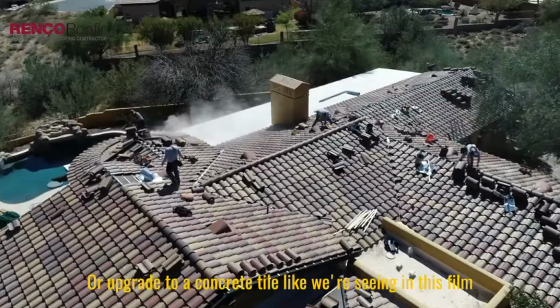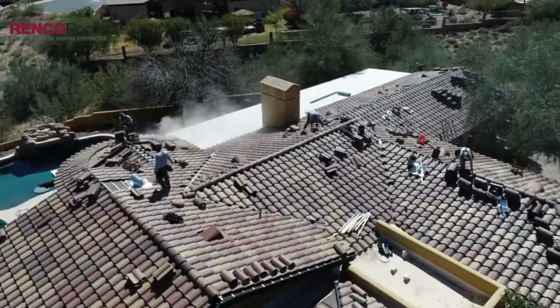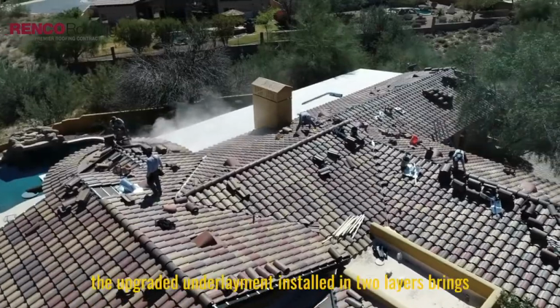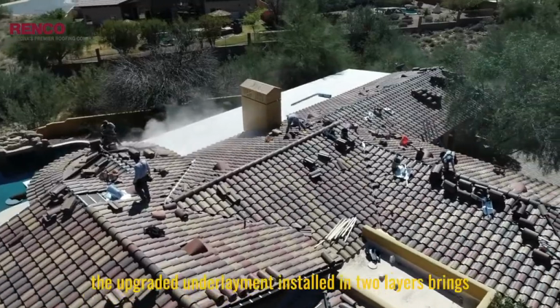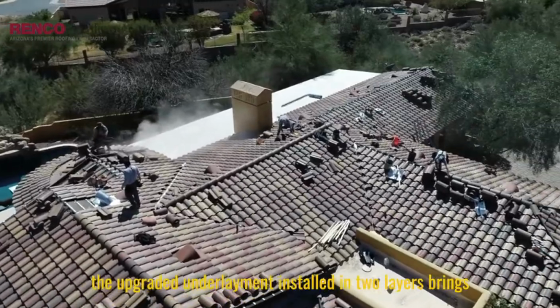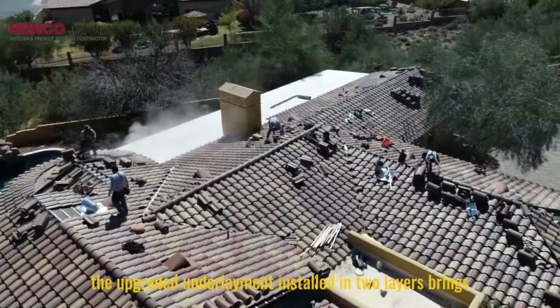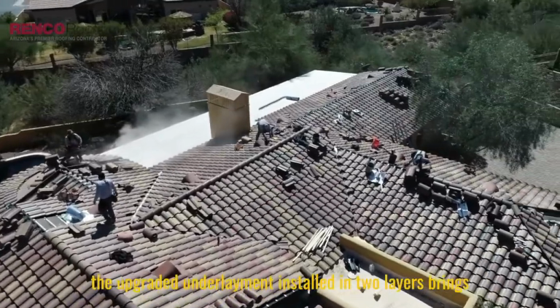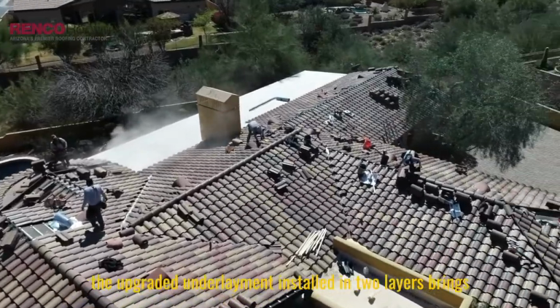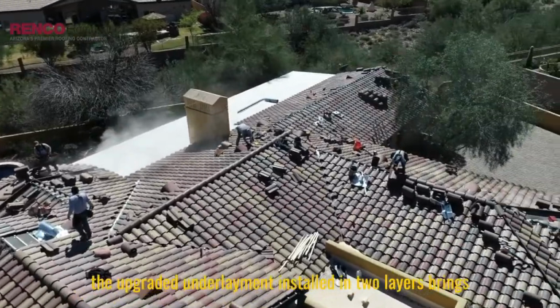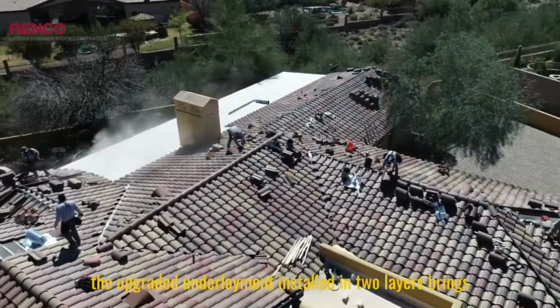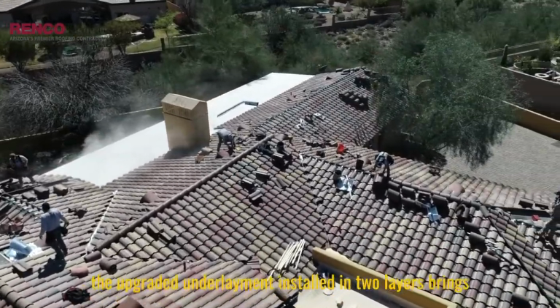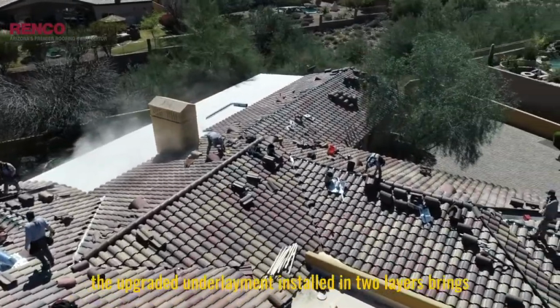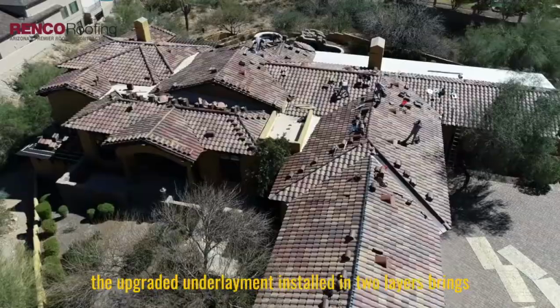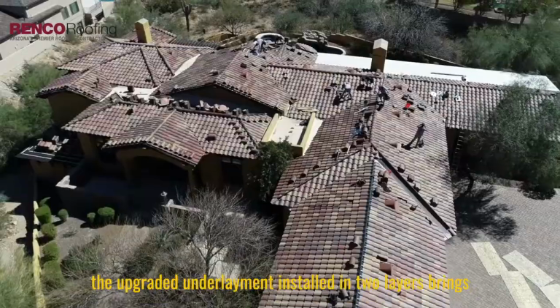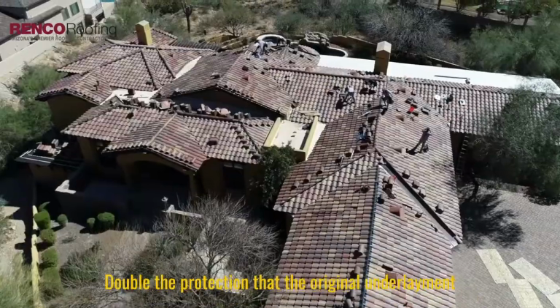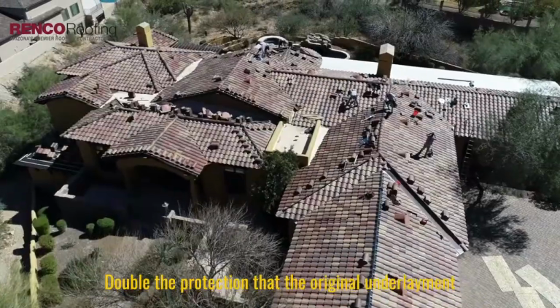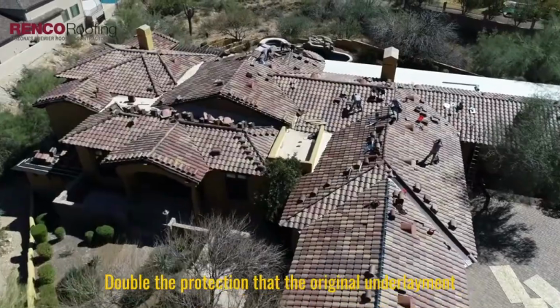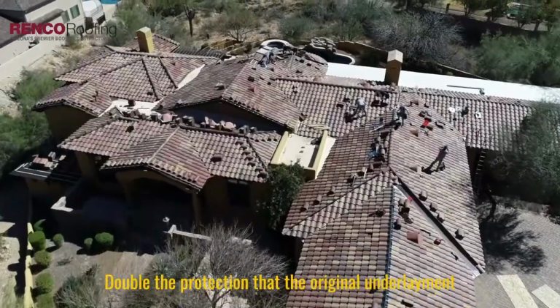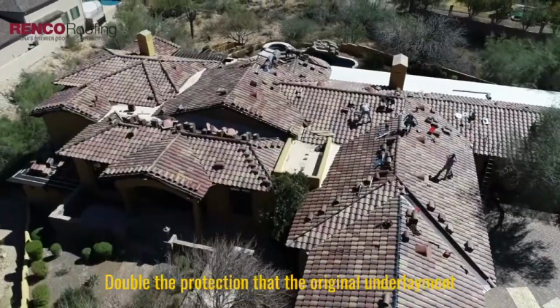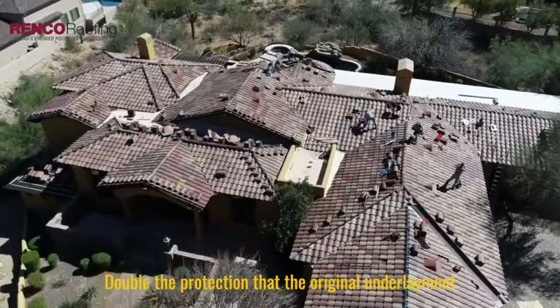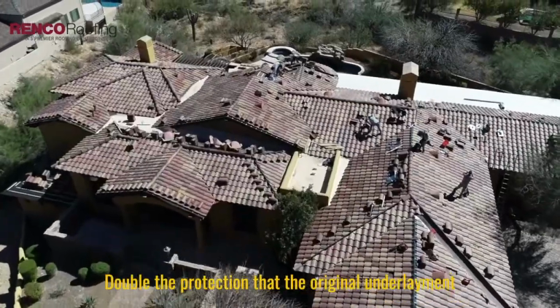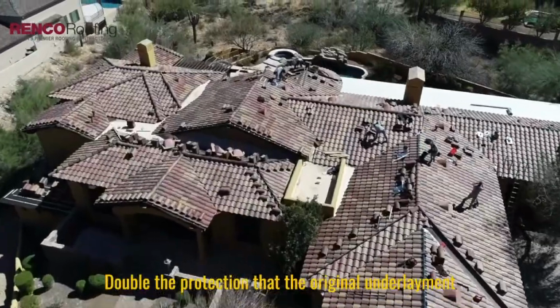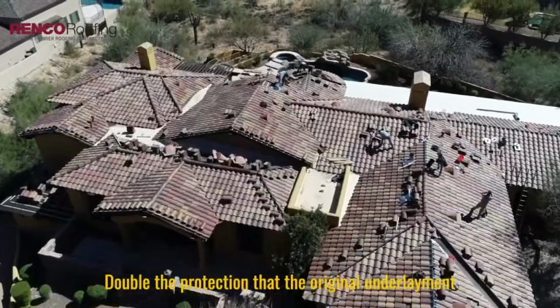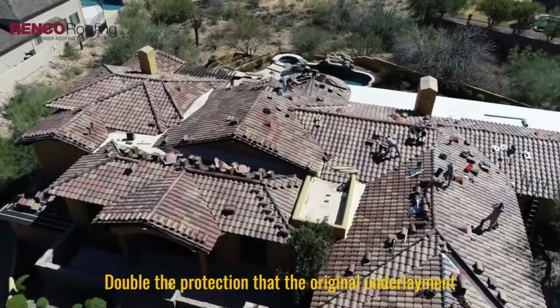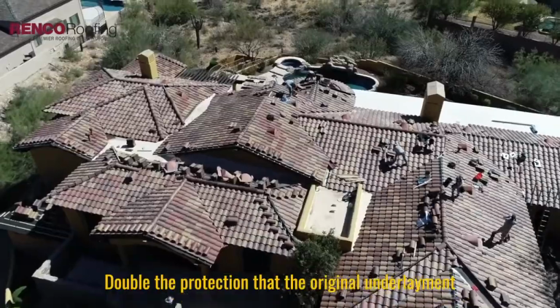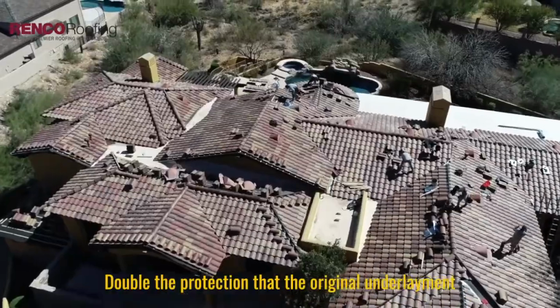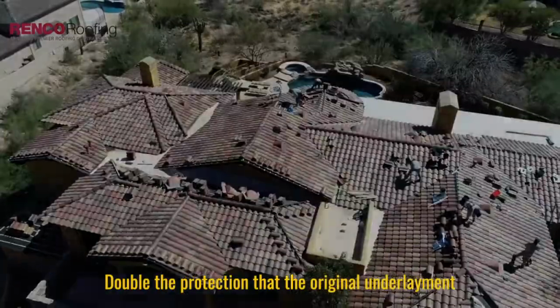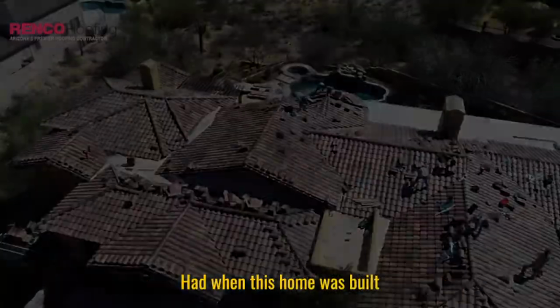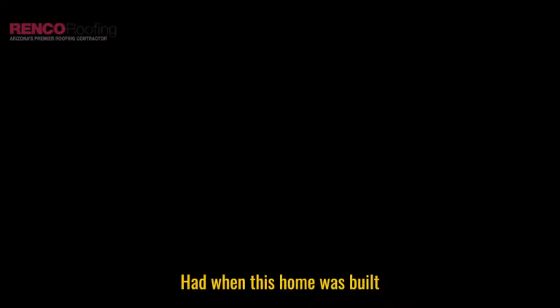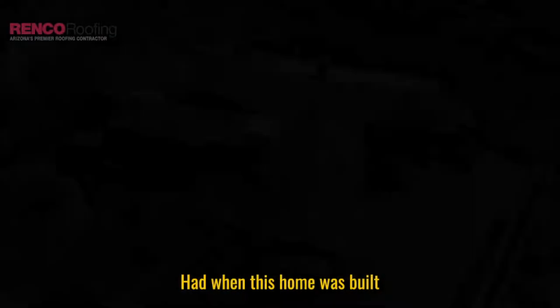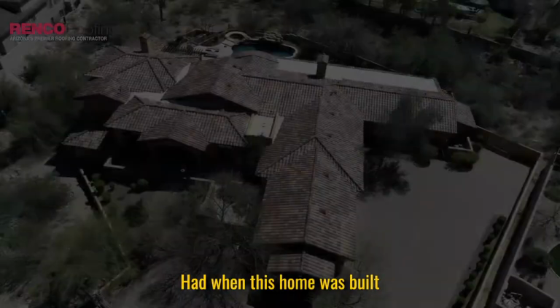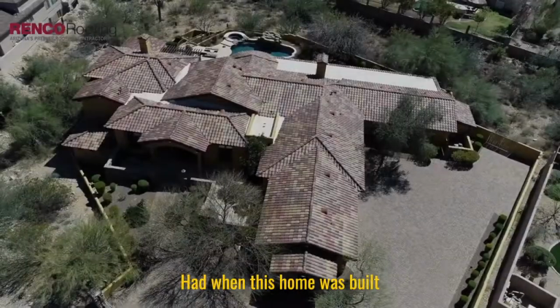The upgraded underlayment, installed in two layers, brings double the protection that the original underlayment had when this home was built.